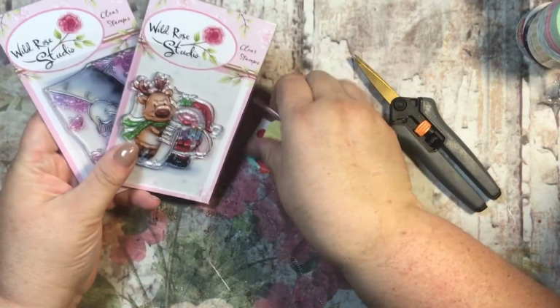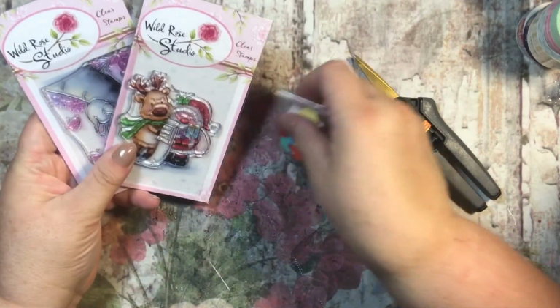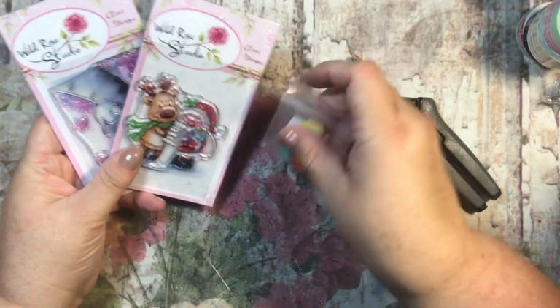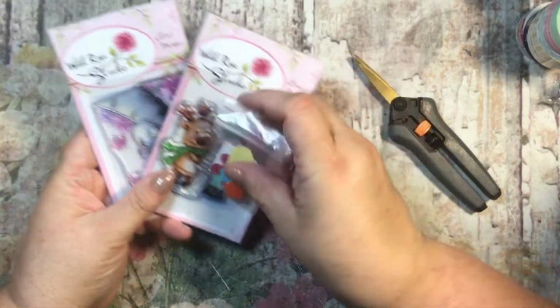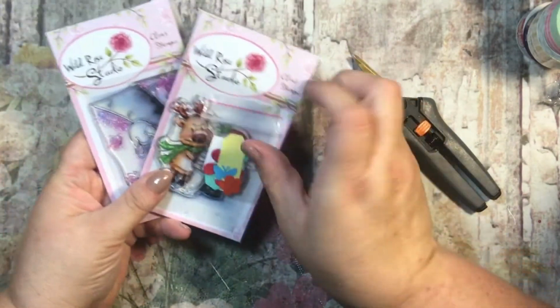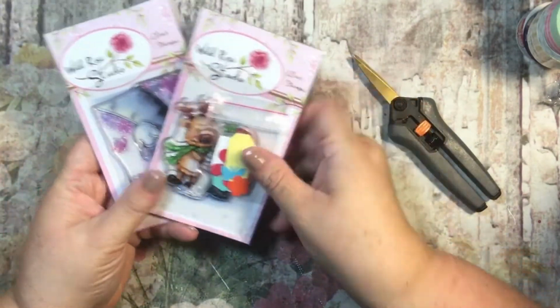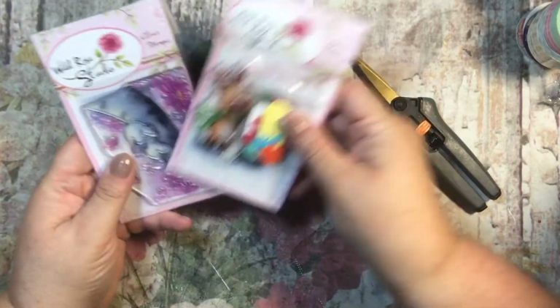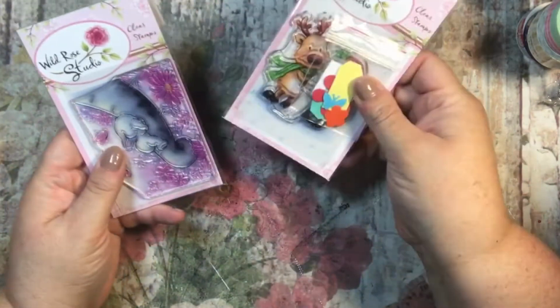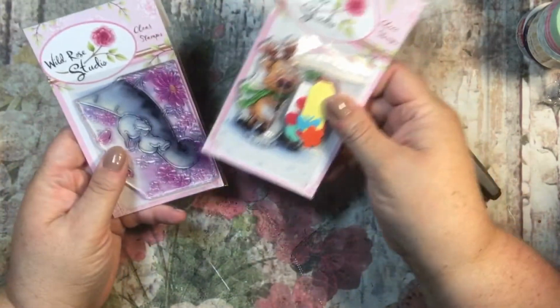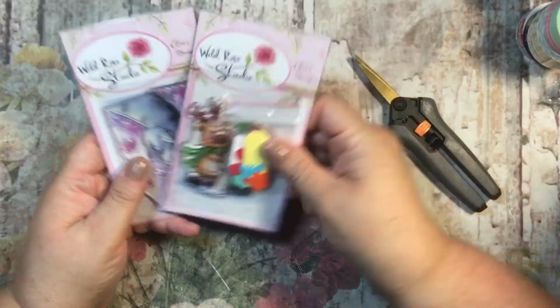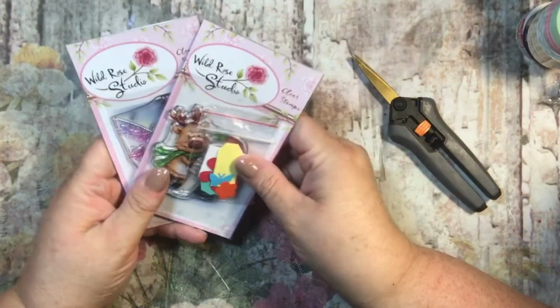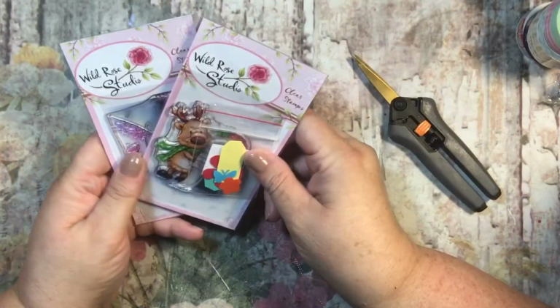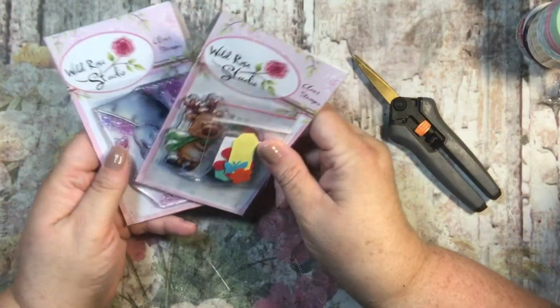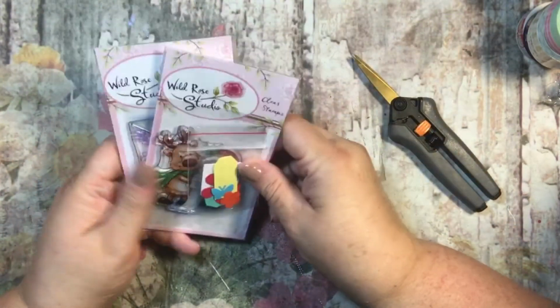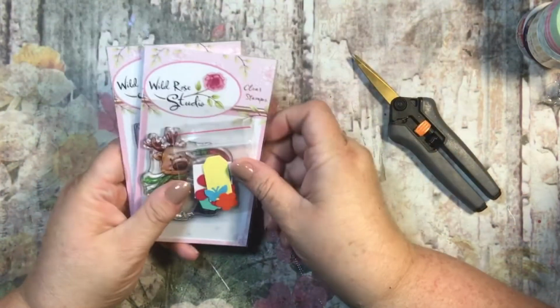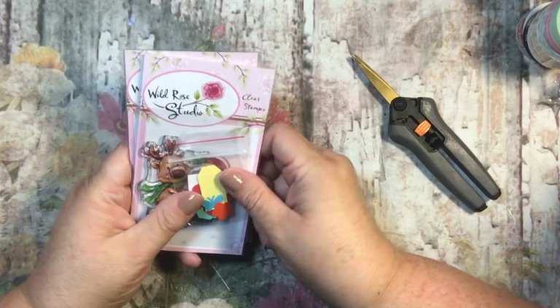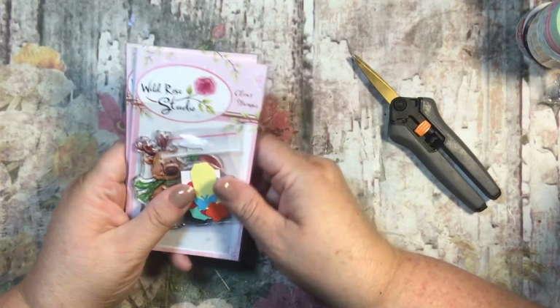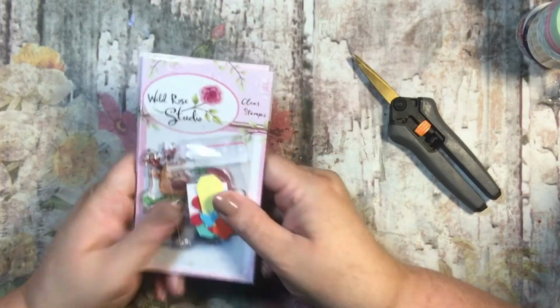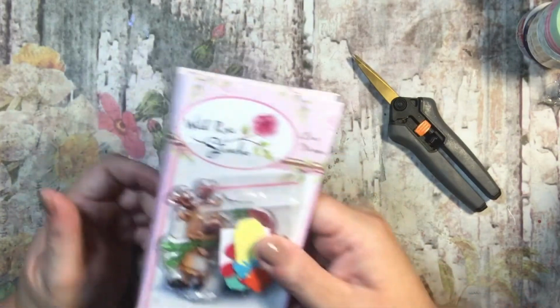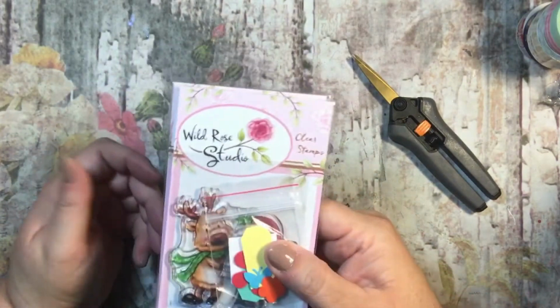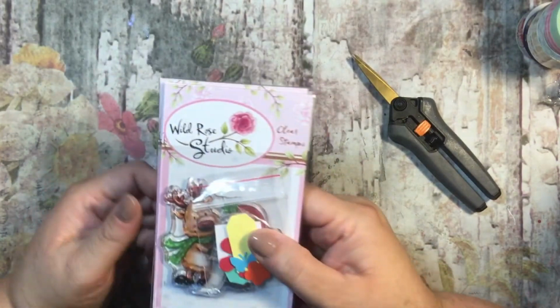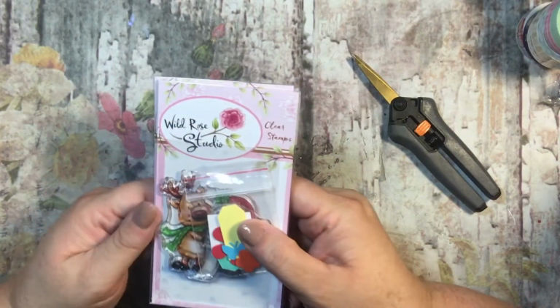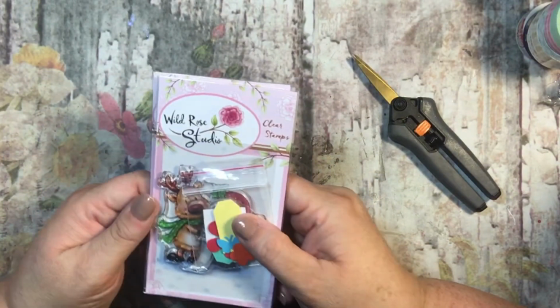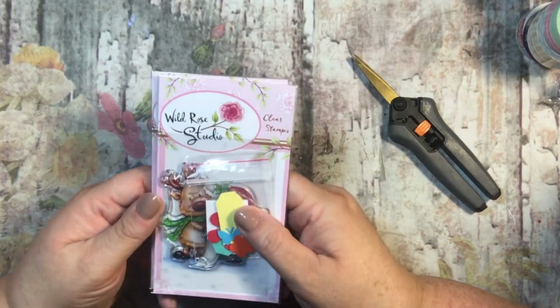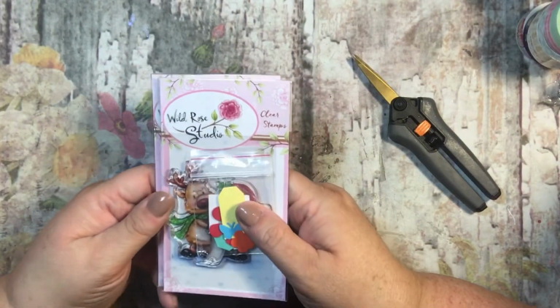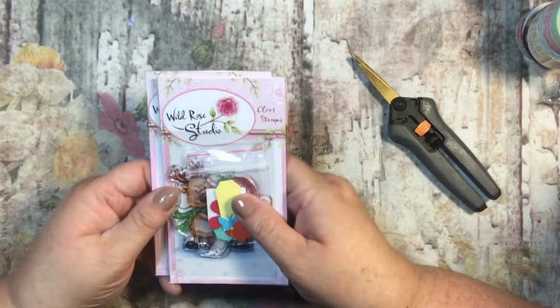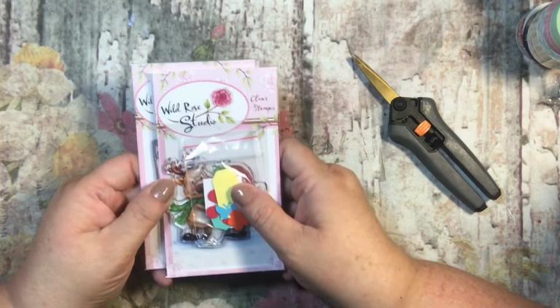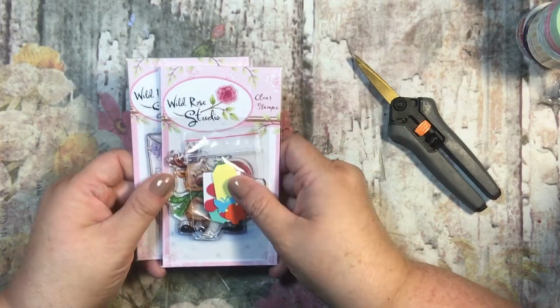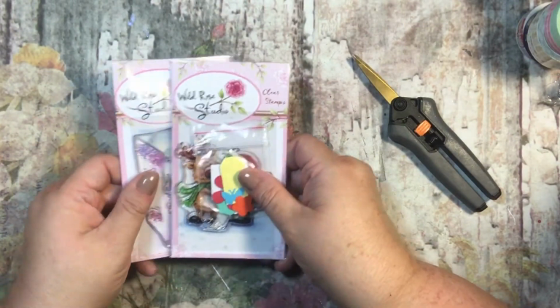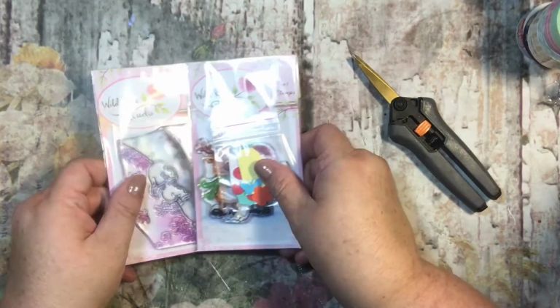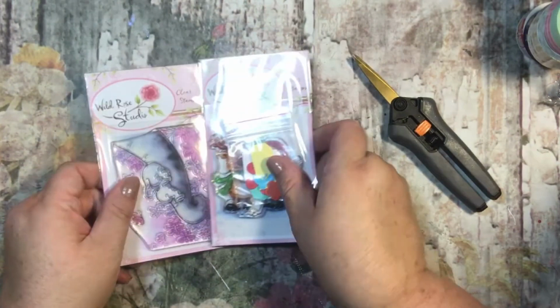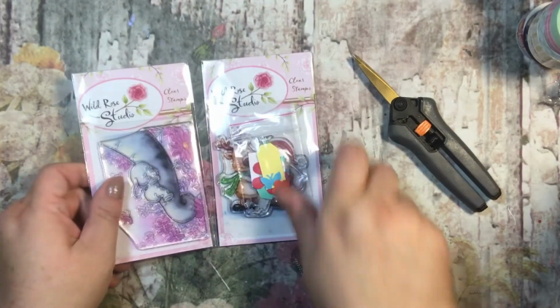Just a cute little haul. Very sweet. So that's all. Thanks, guys. Bye-bye.